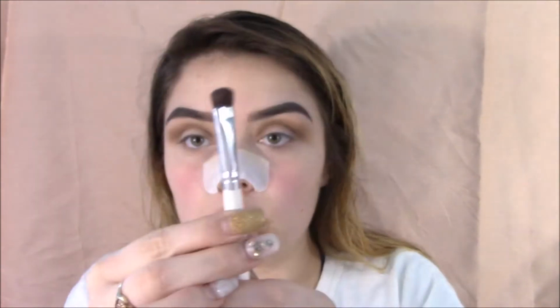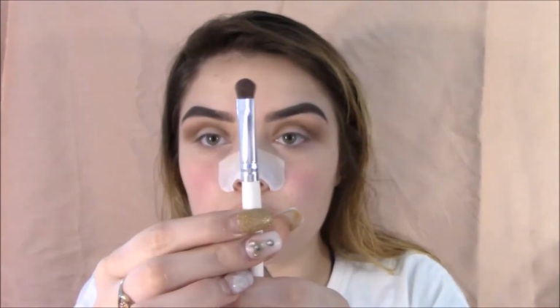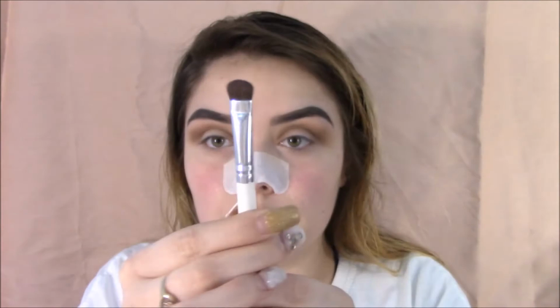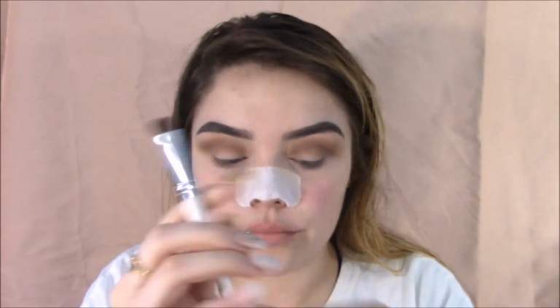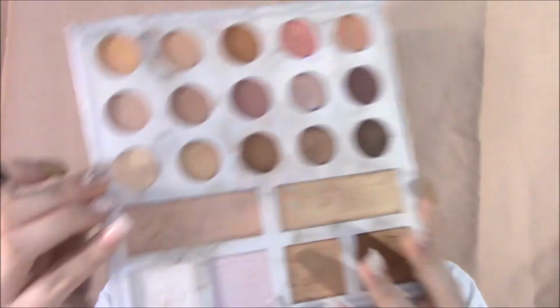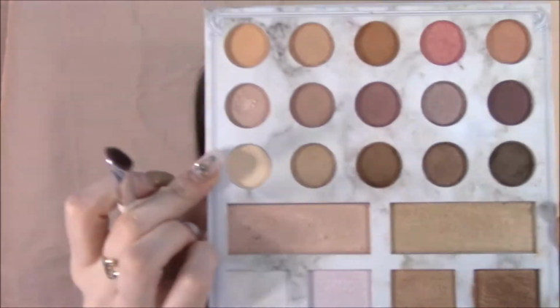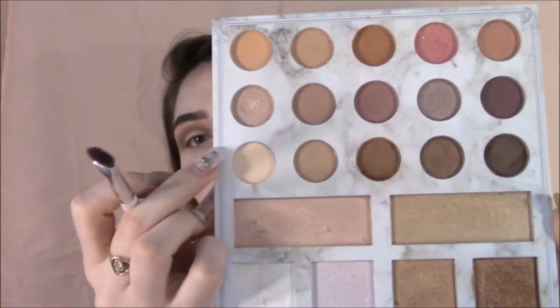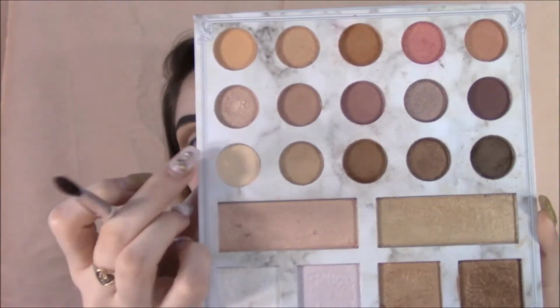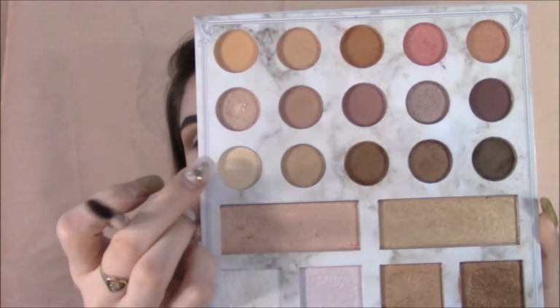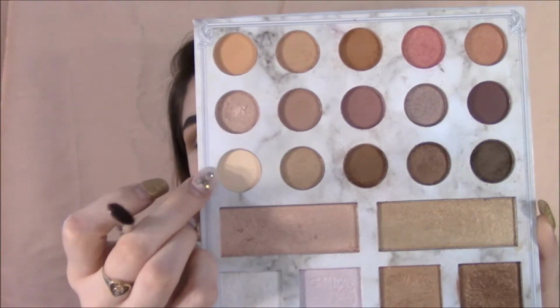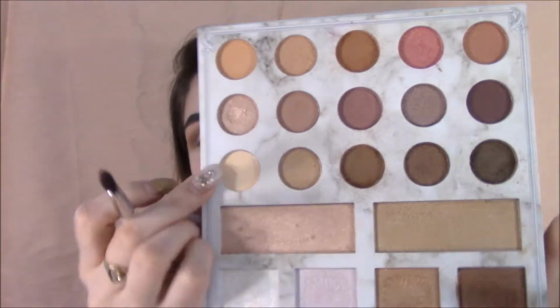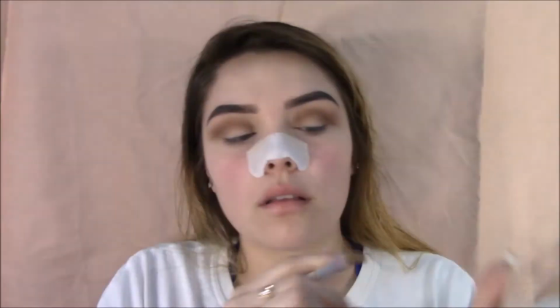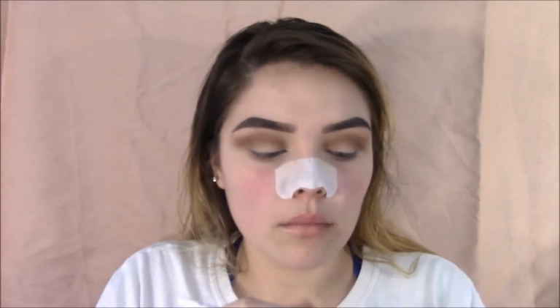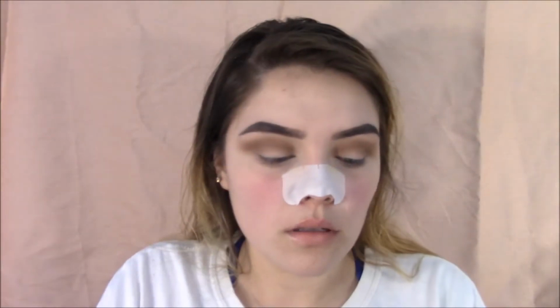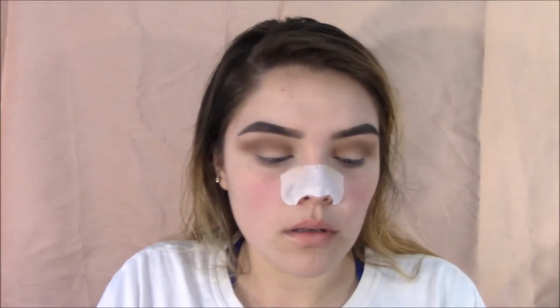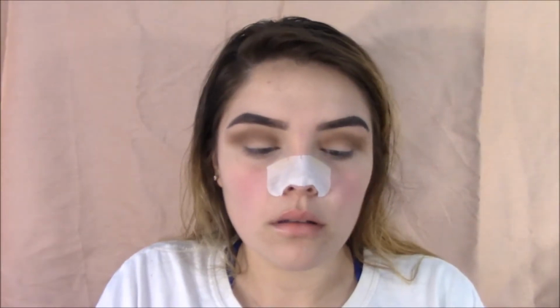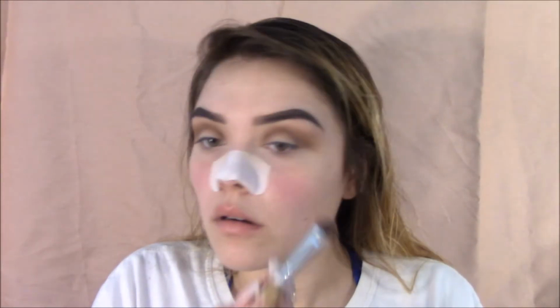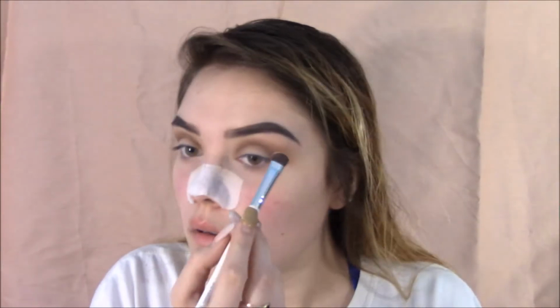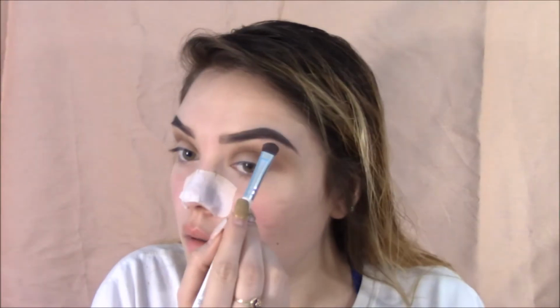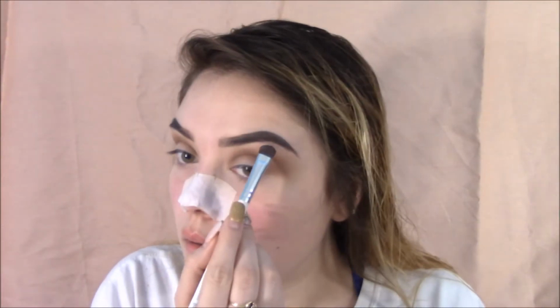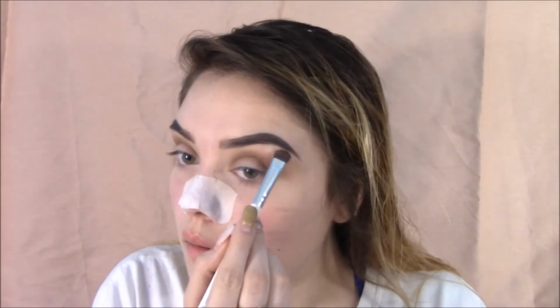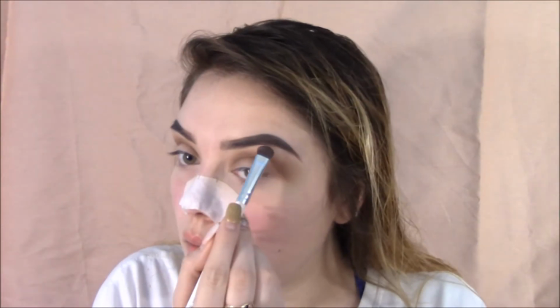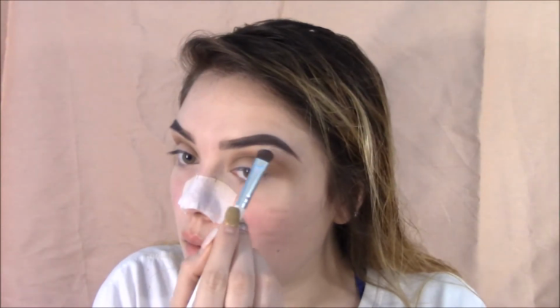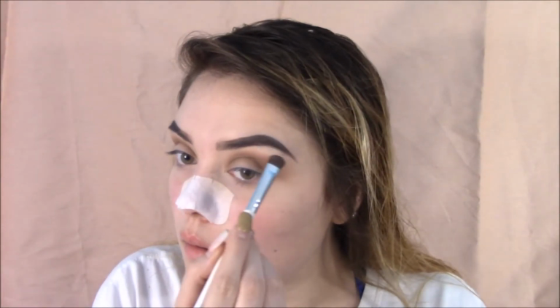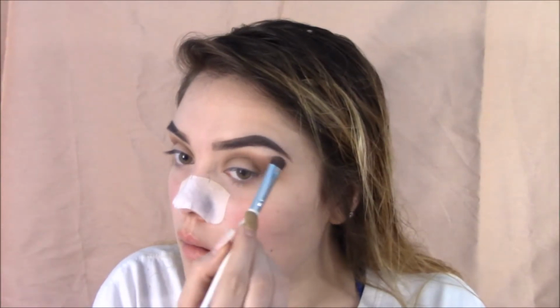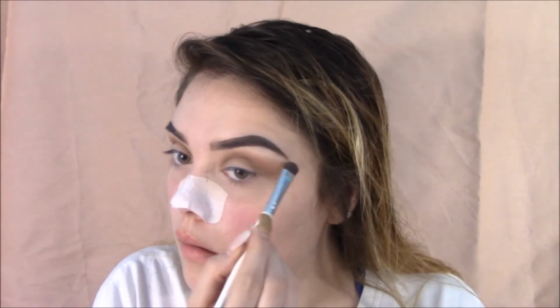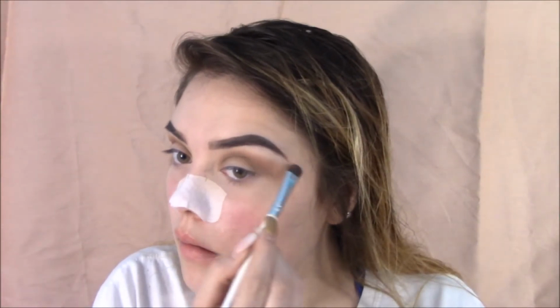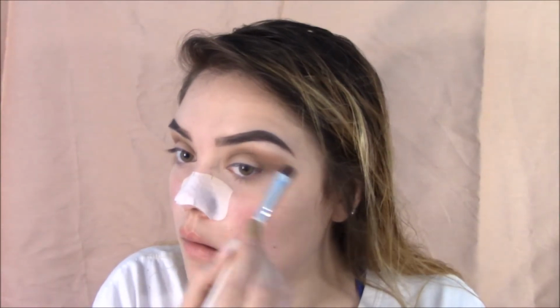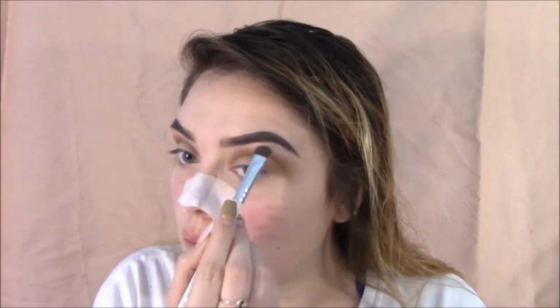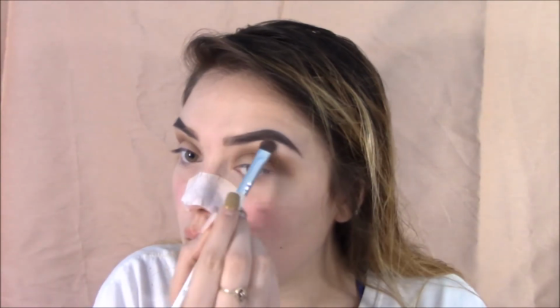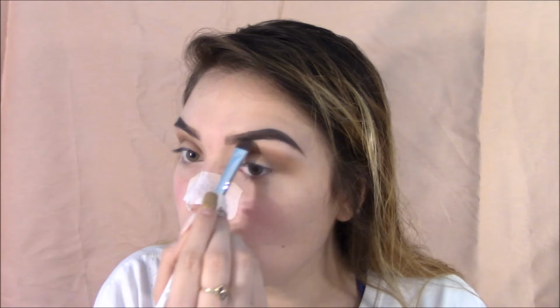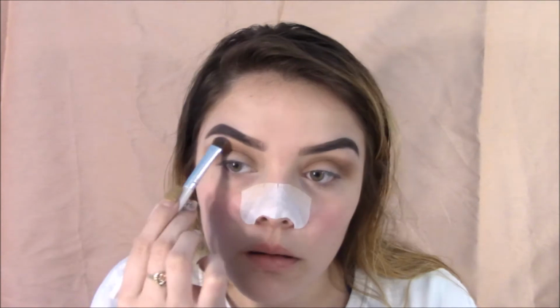We're going to be grabbing my e.l.f. eyeshadow brush and grabbing that white and just cleaning up my brow bone.